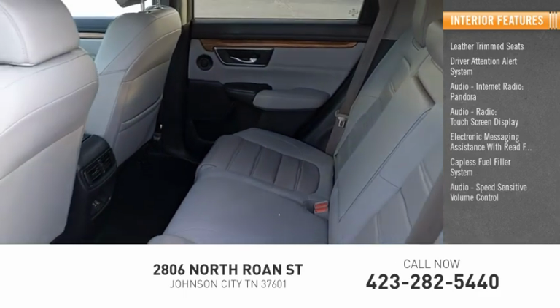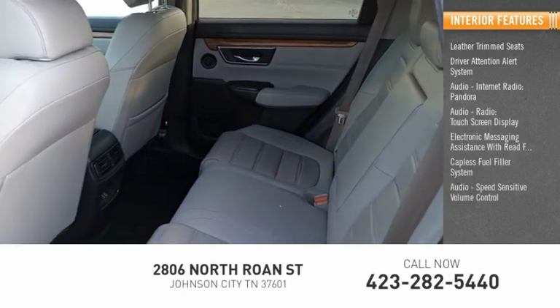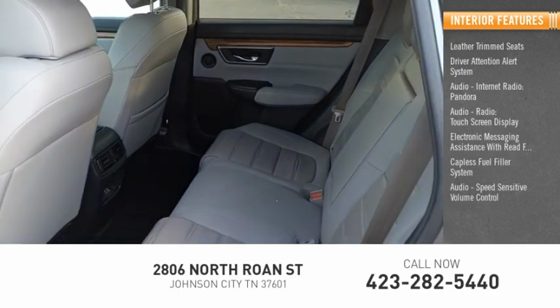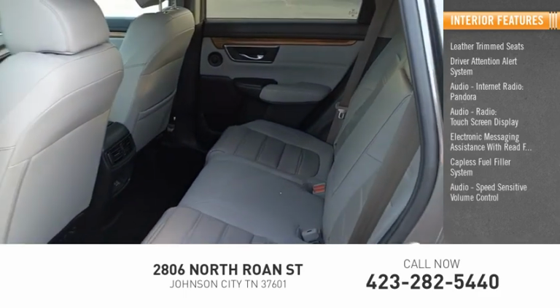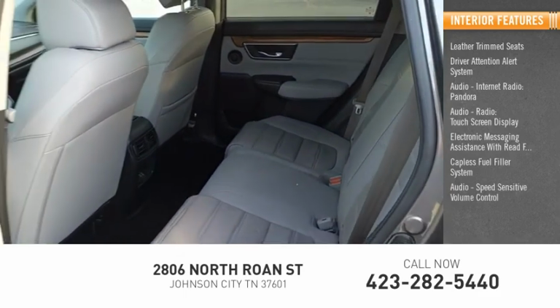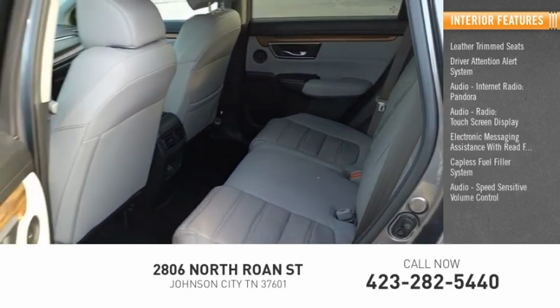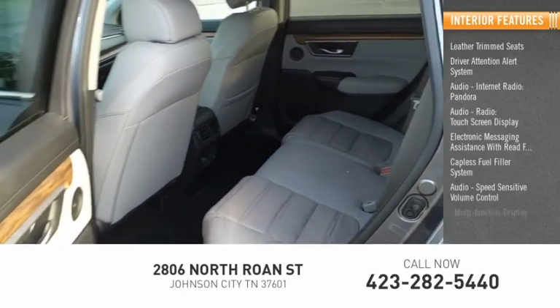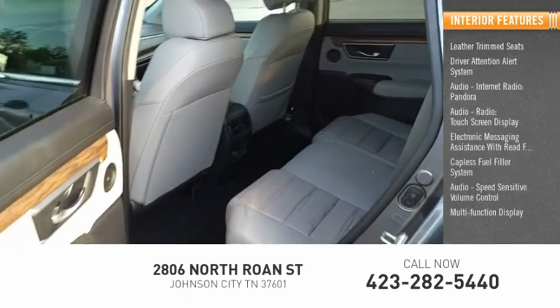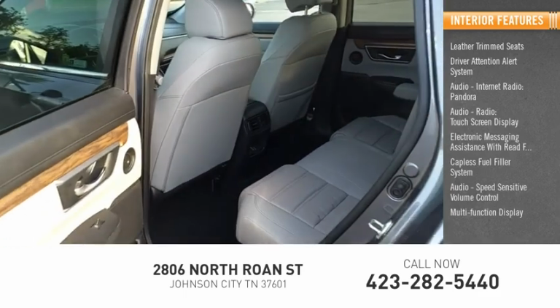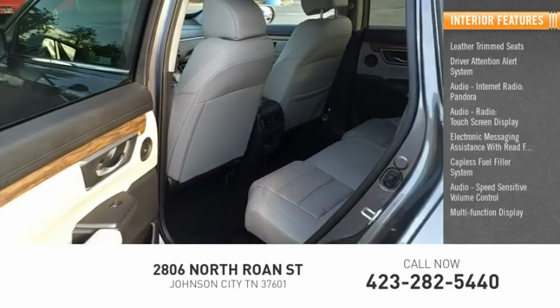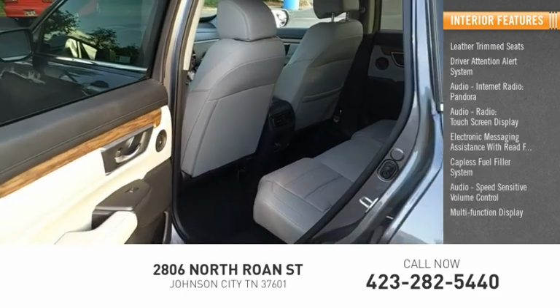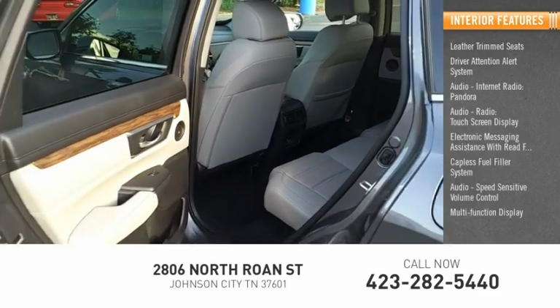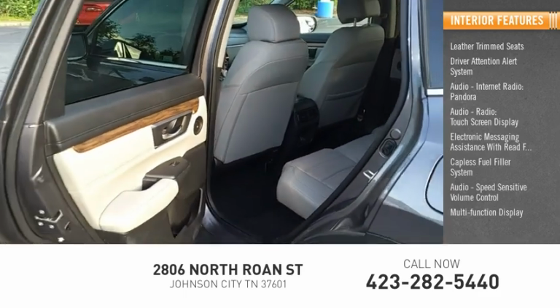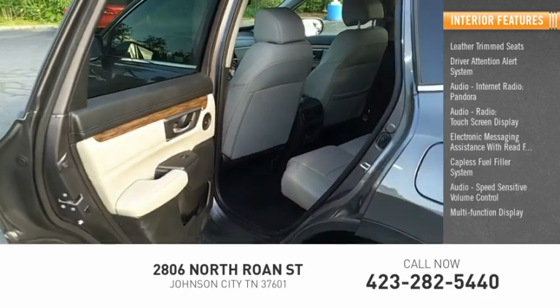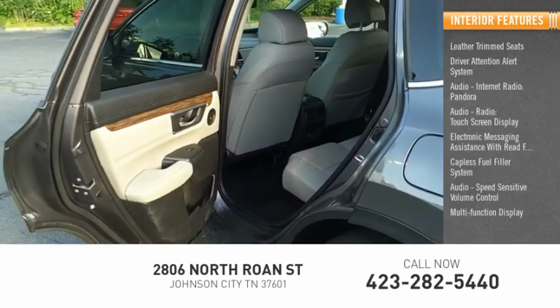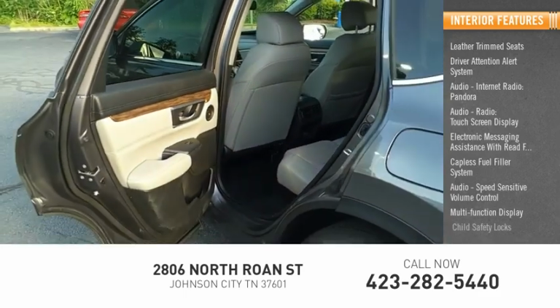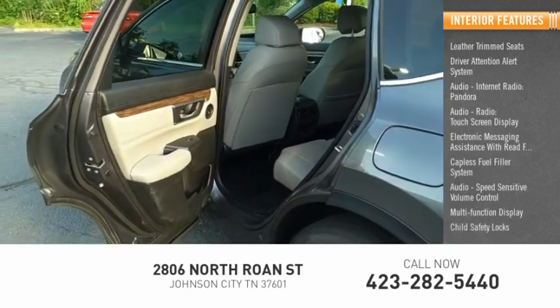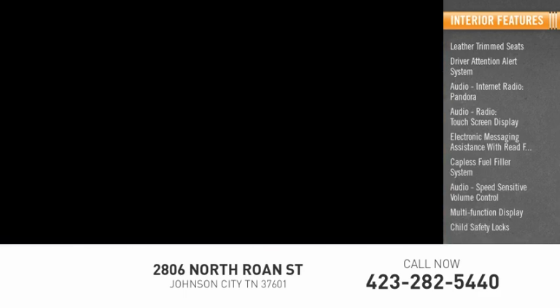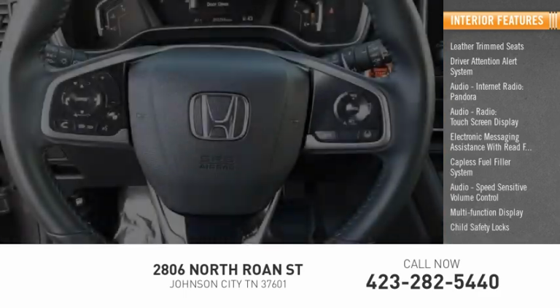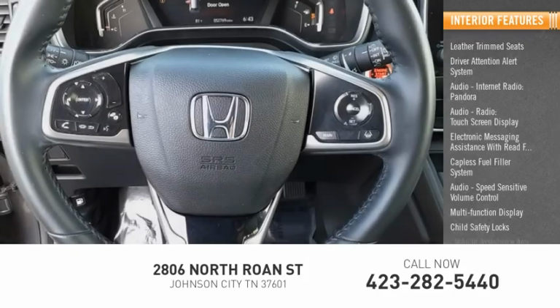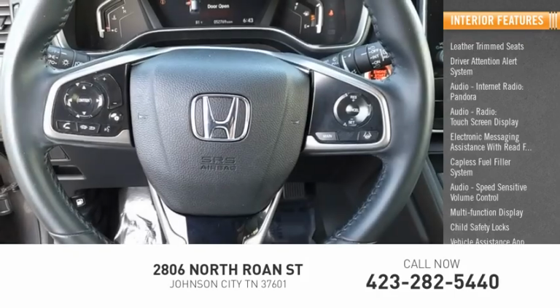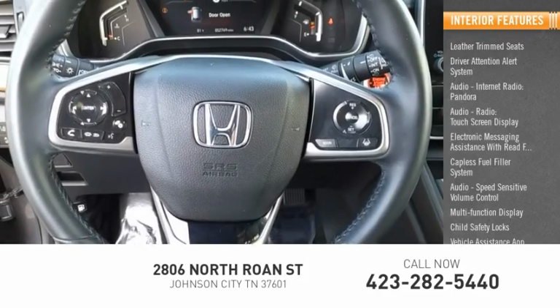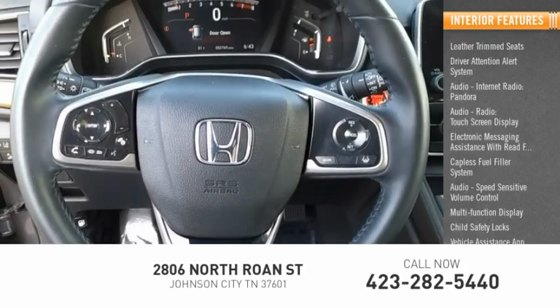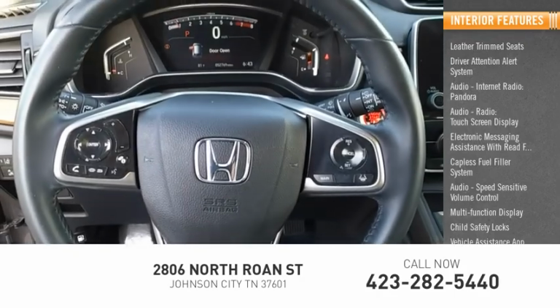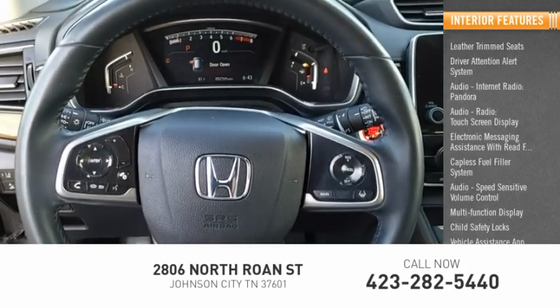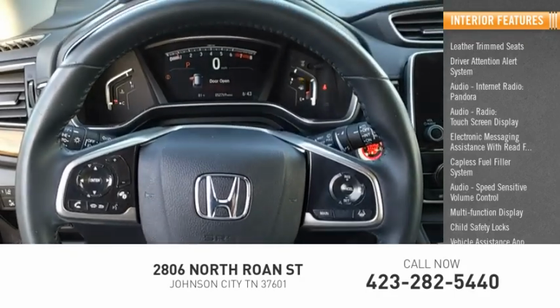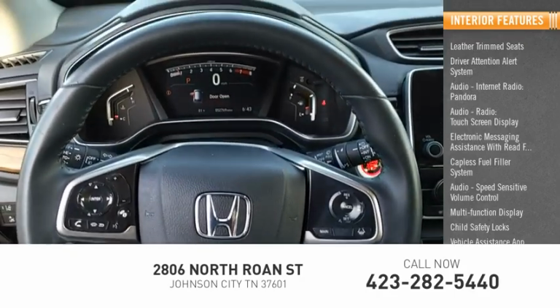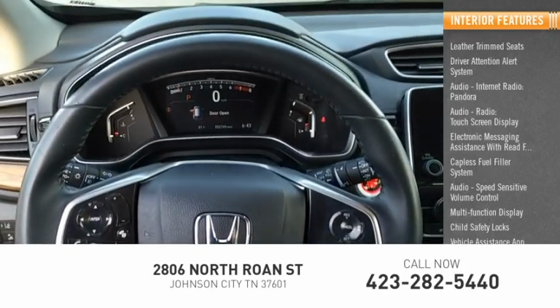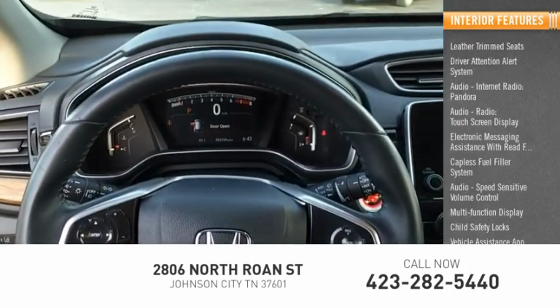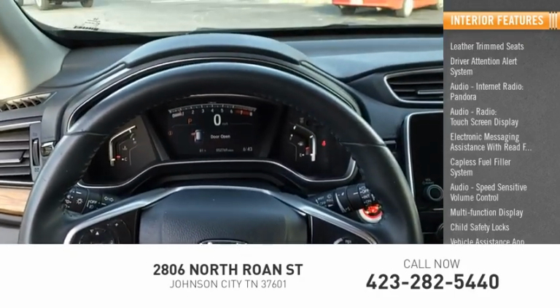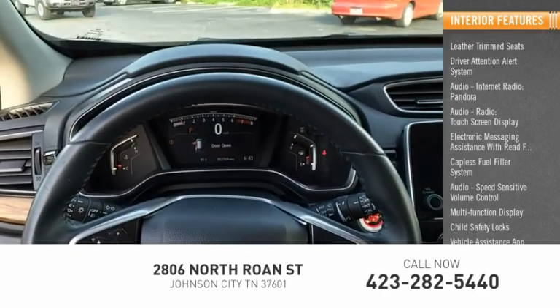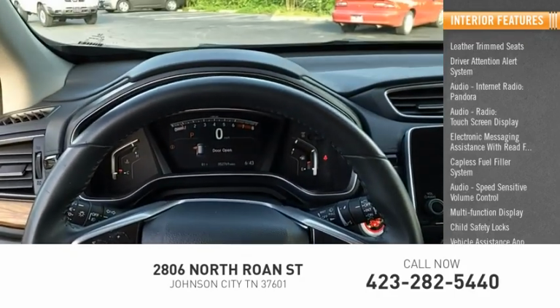Speed Sensitive Volume Control, Multi-Function Display, Child Safety Locks, Vehicle Assistance App, and Roadside Assistance.